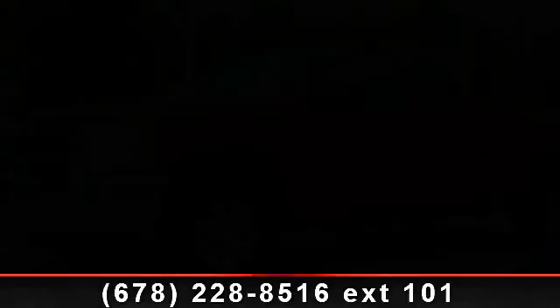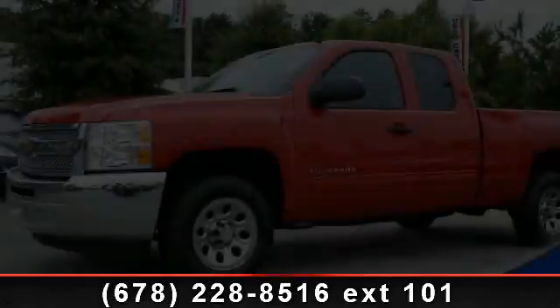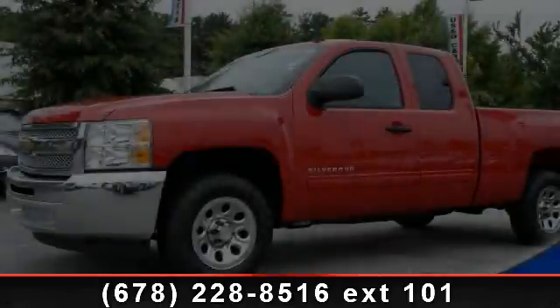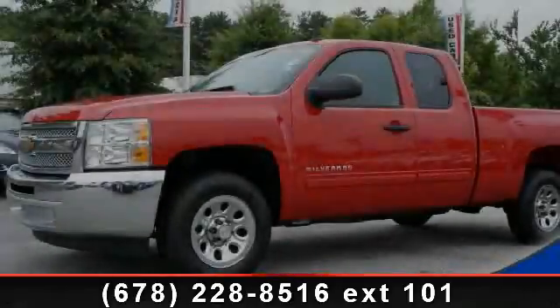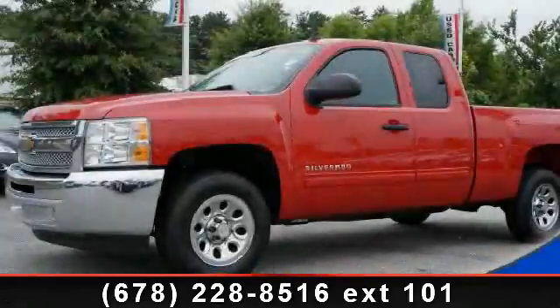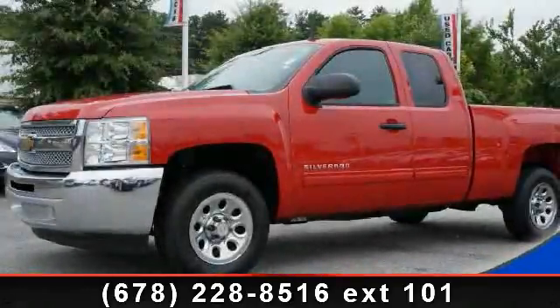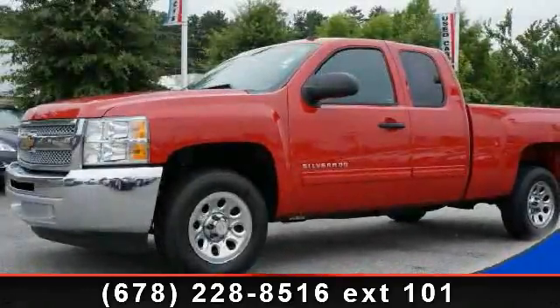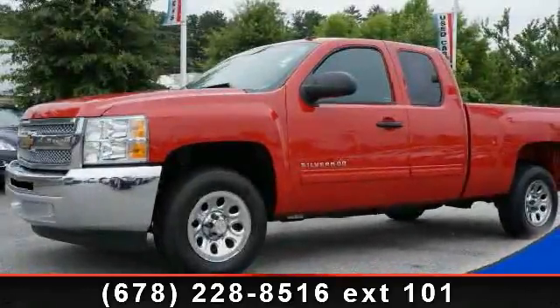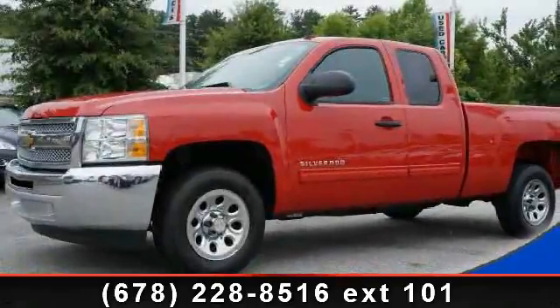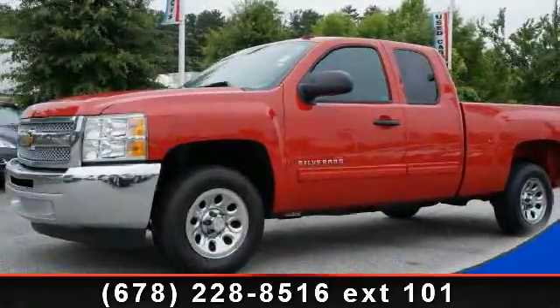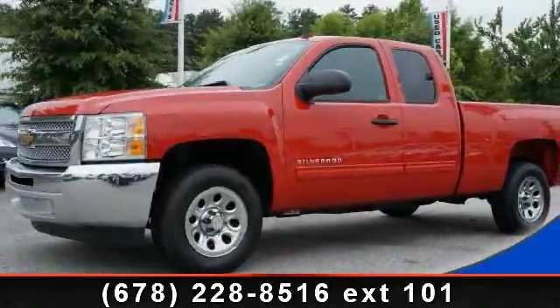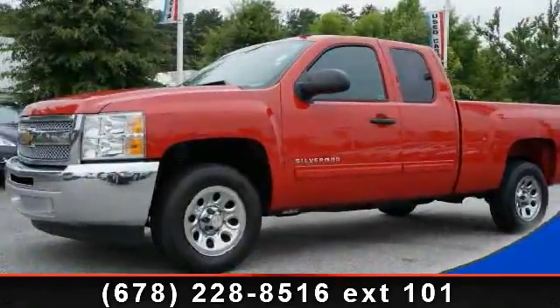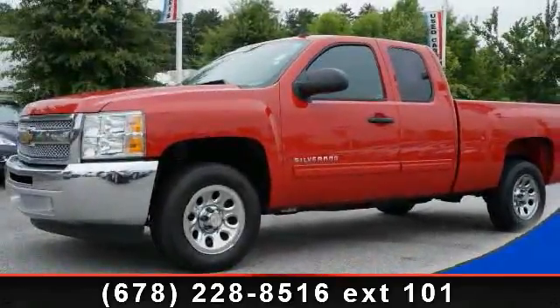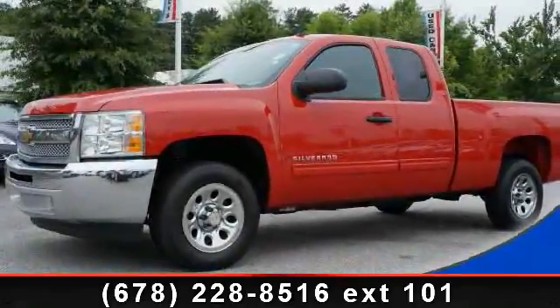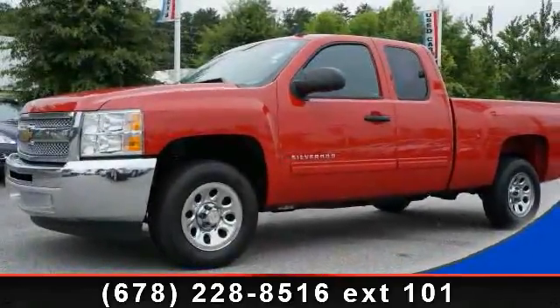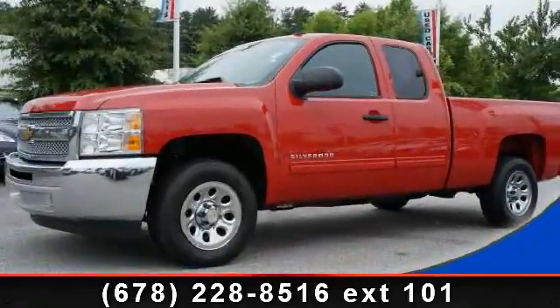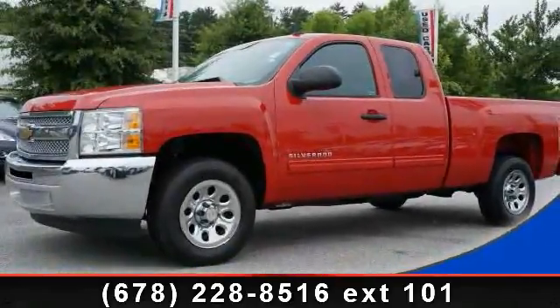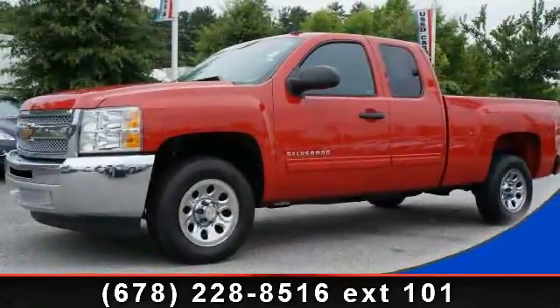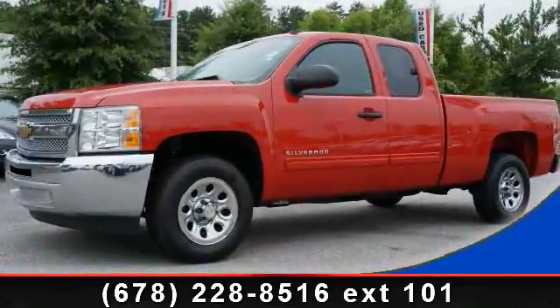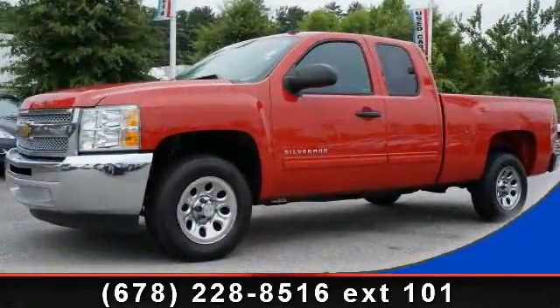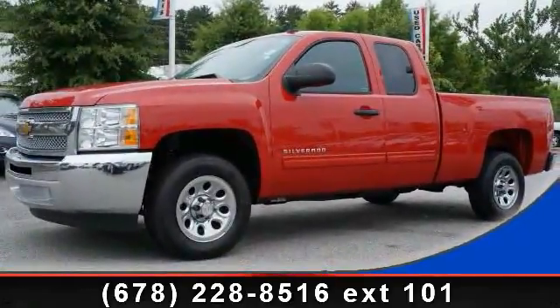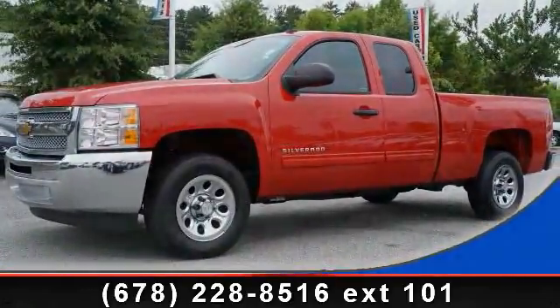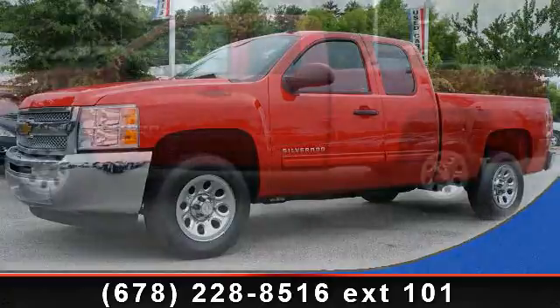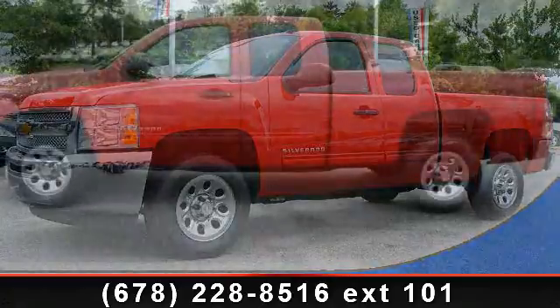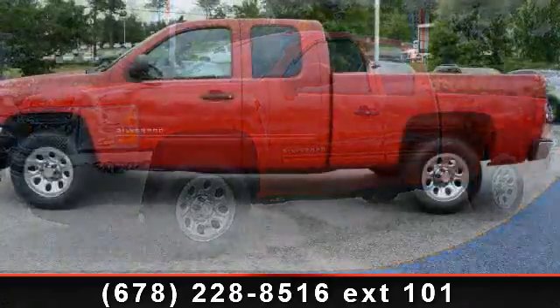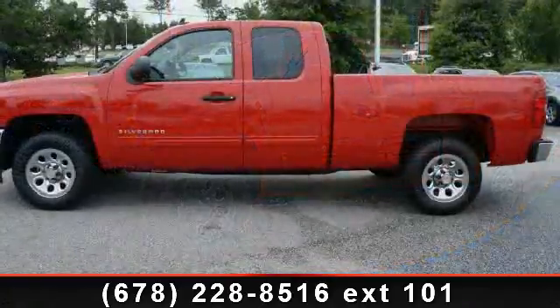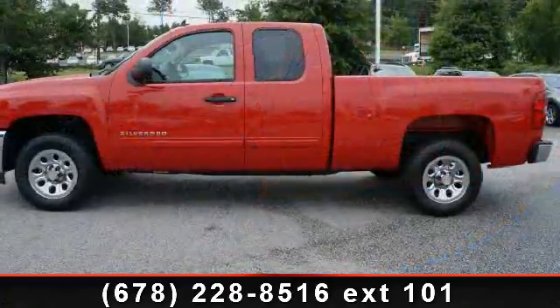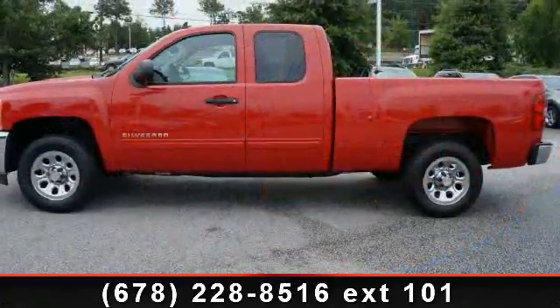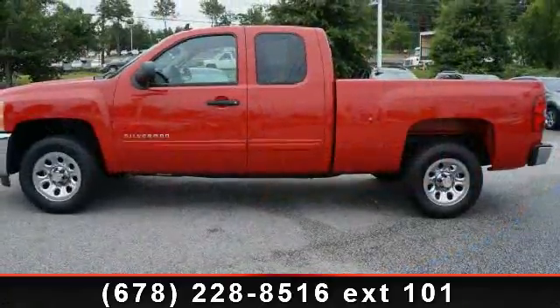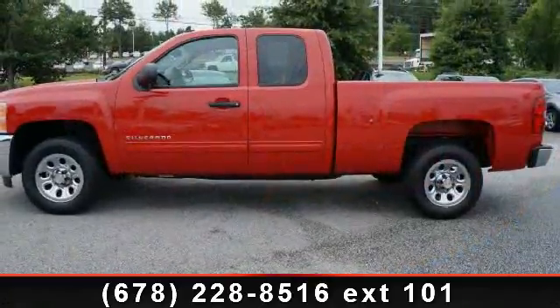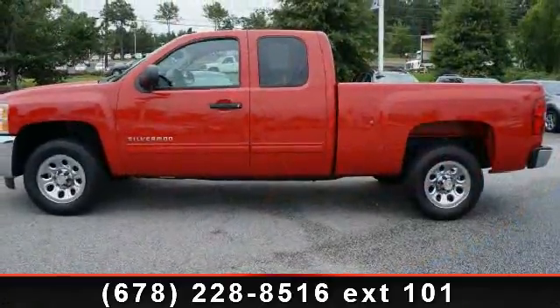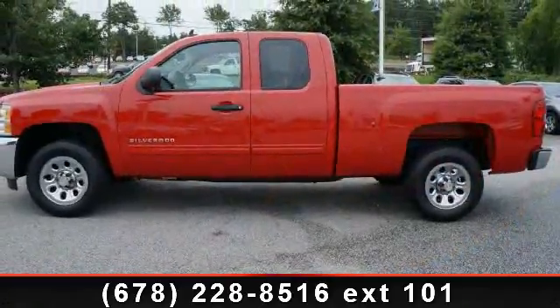Step into the 2012 Chevrolet Silverado 1500 LS. This may be the set of wheels you've been looking for.